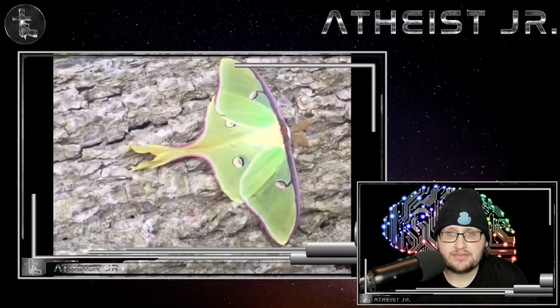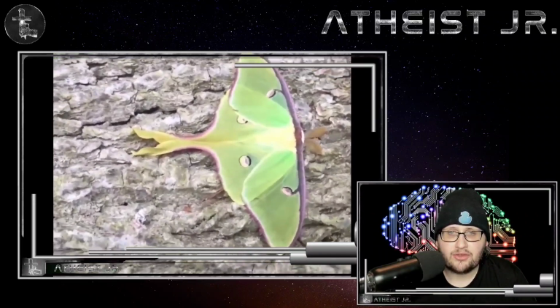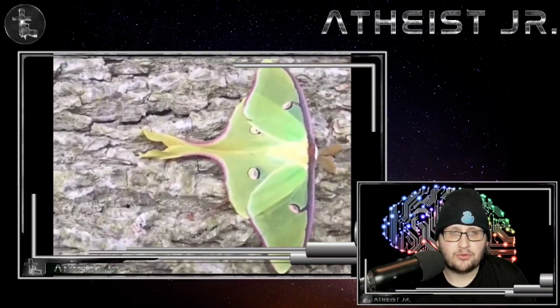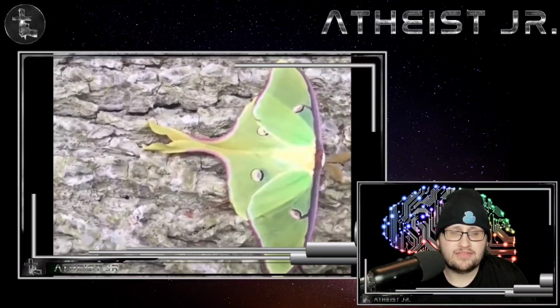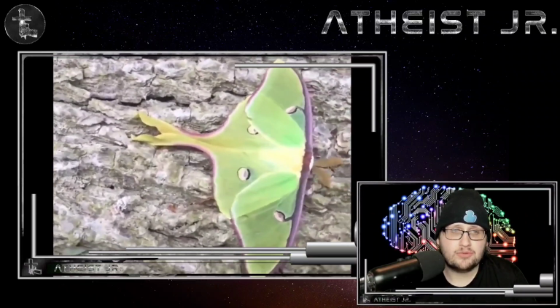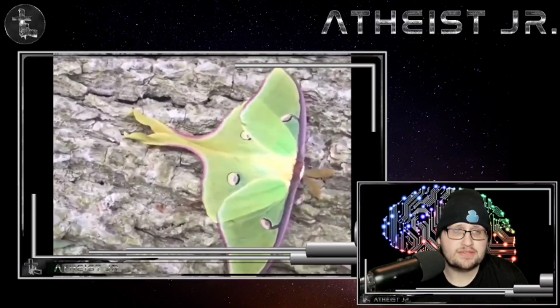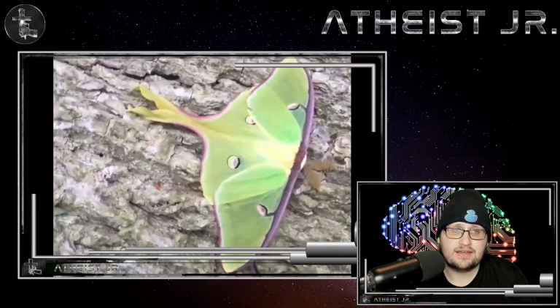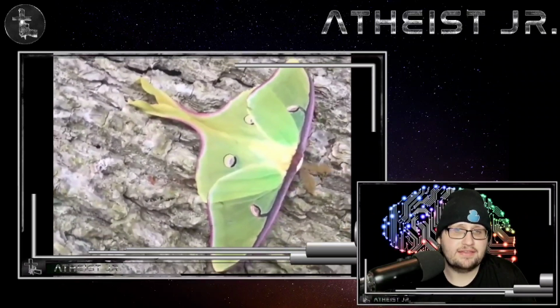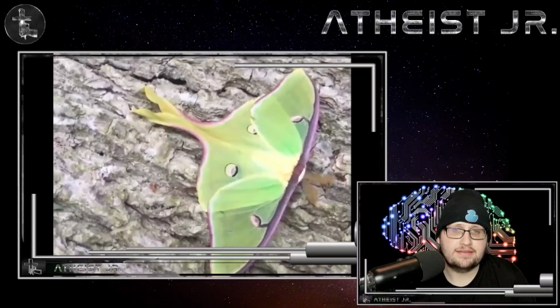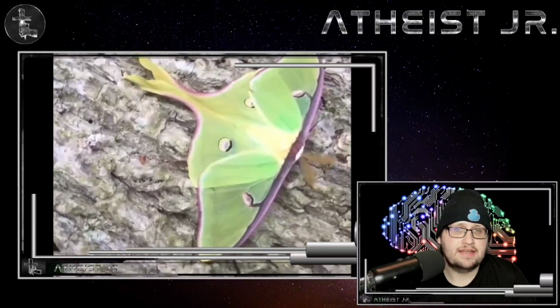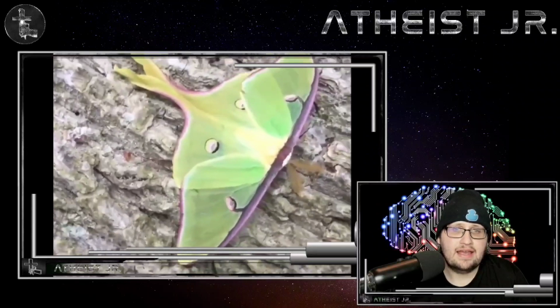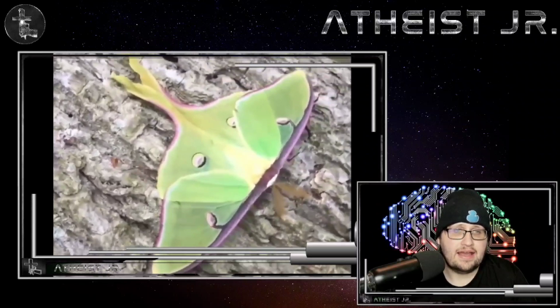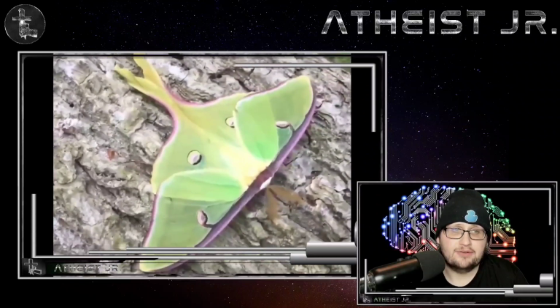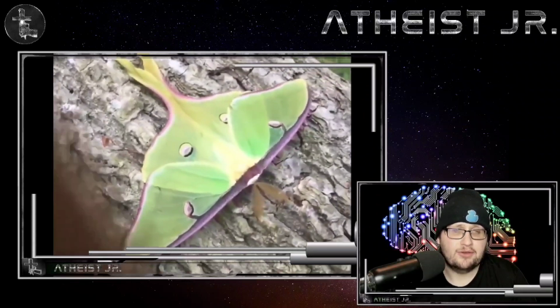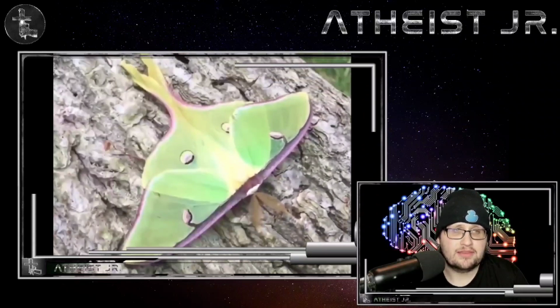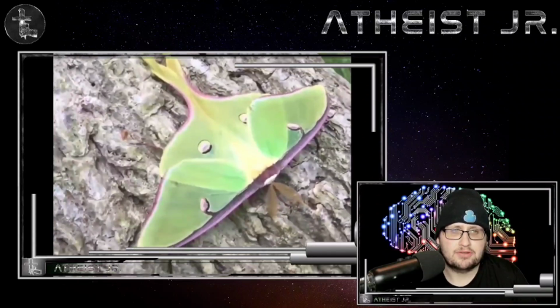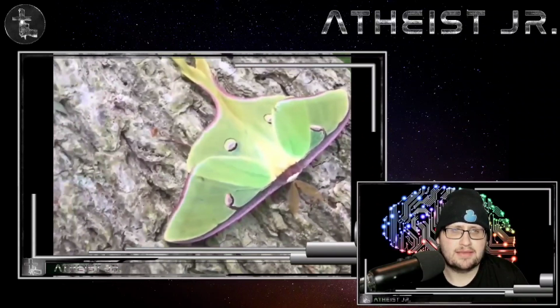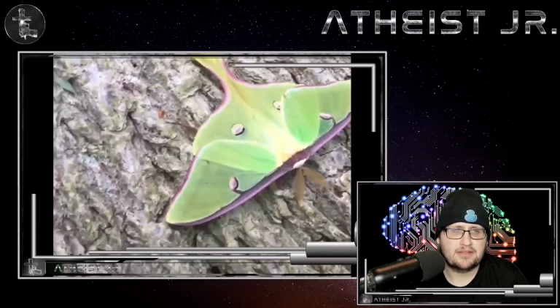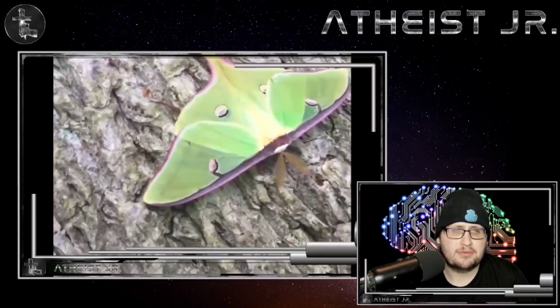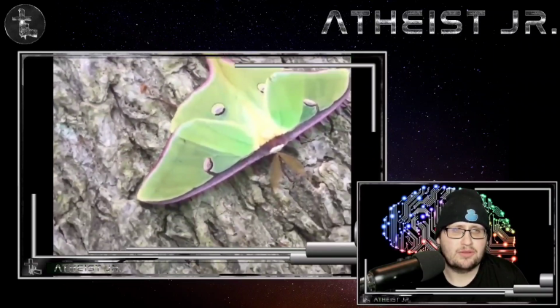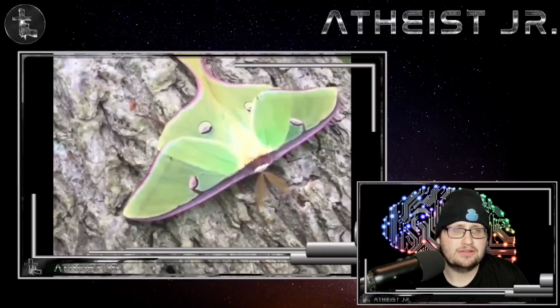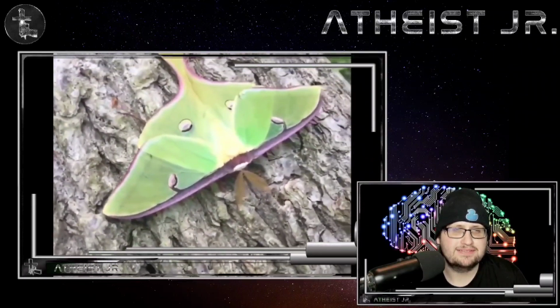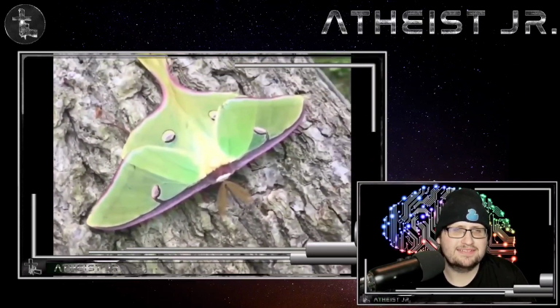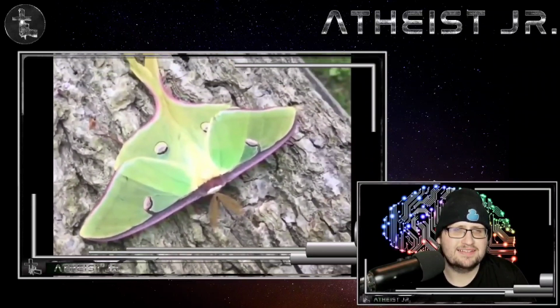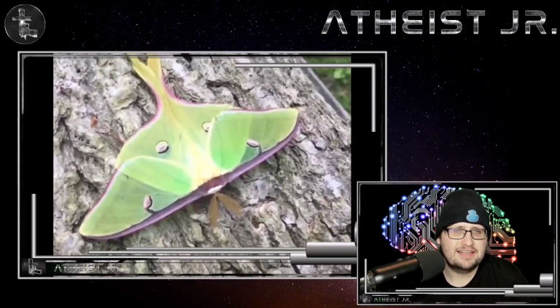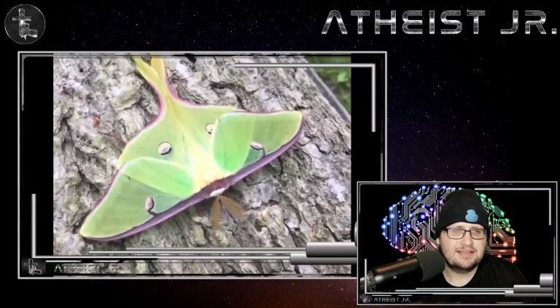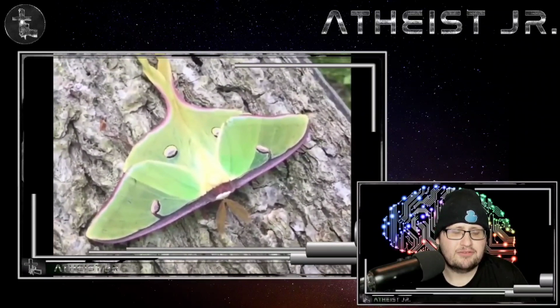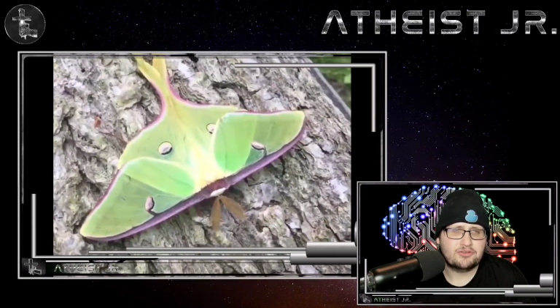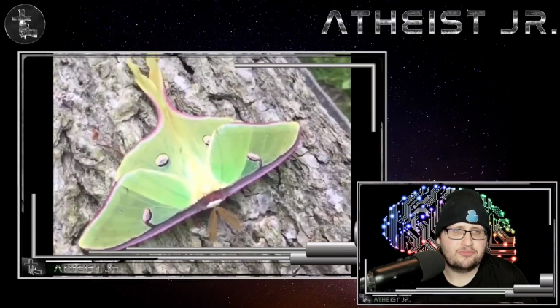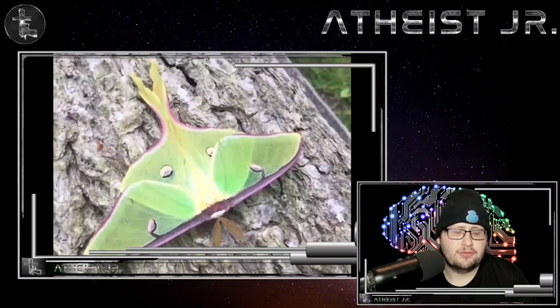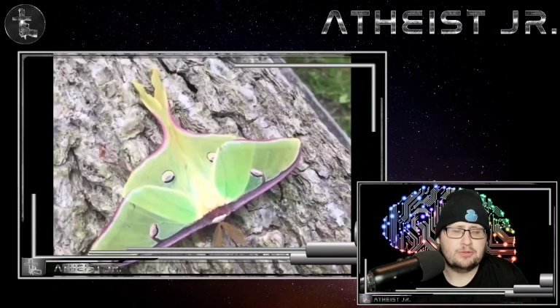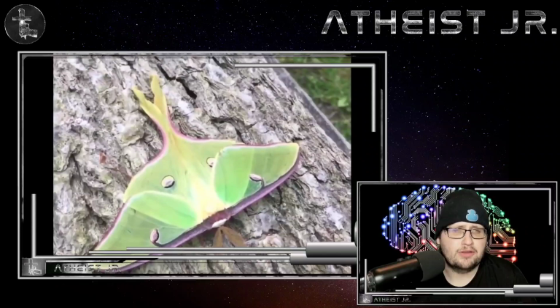It just uses that energy and then basically starves to death. So if that was designed, then I don't know — that's pretty messed up as well. I feel sorry for the luna moth.